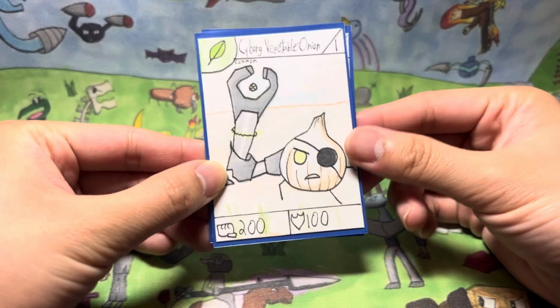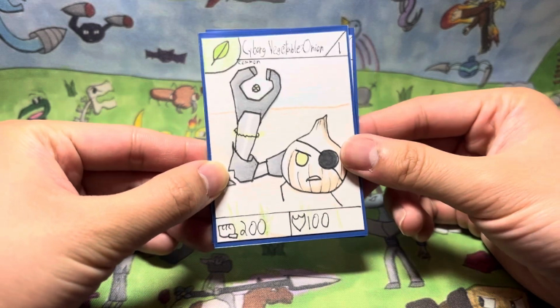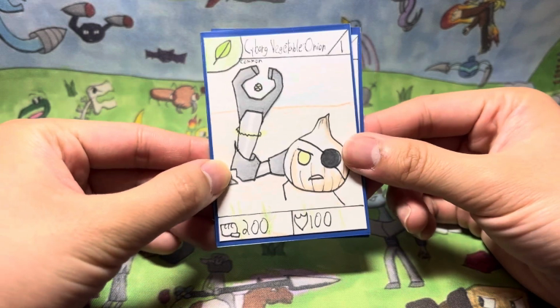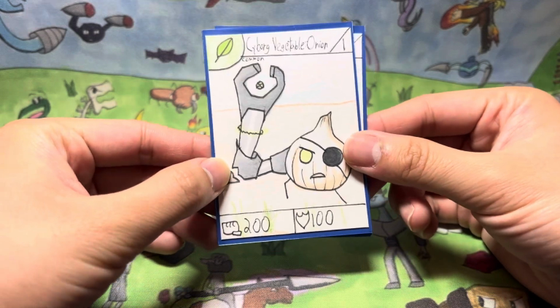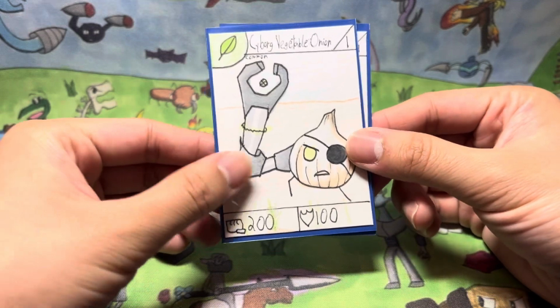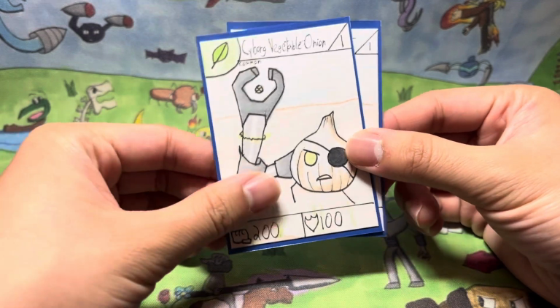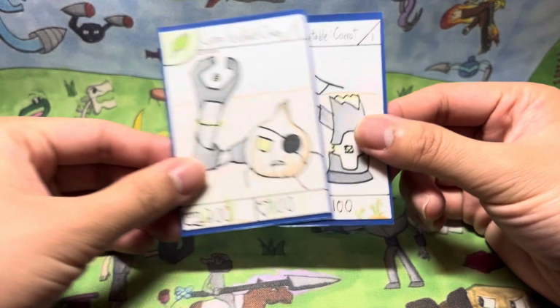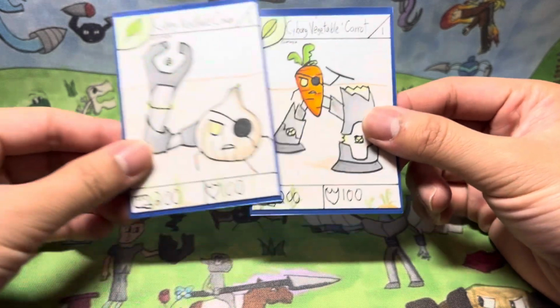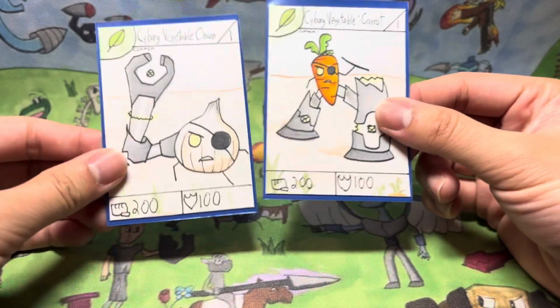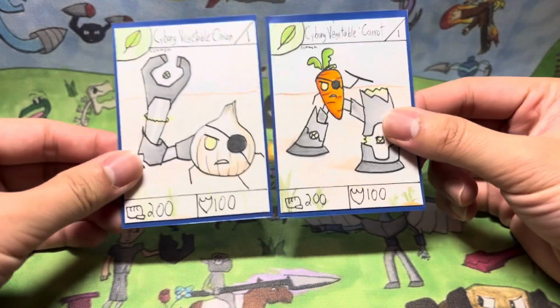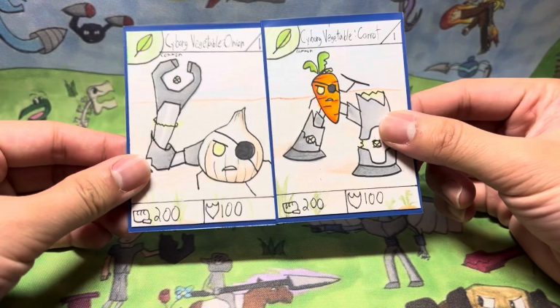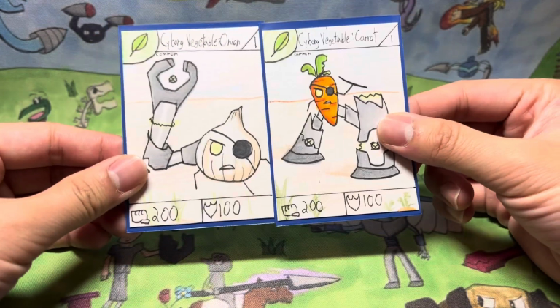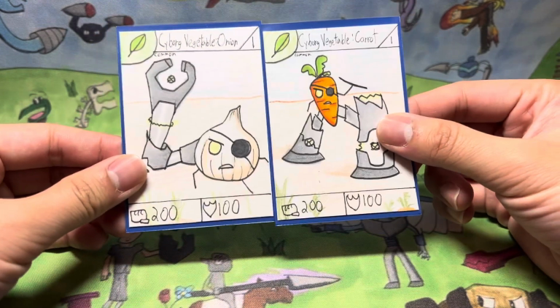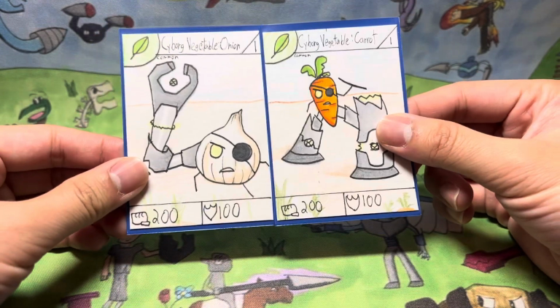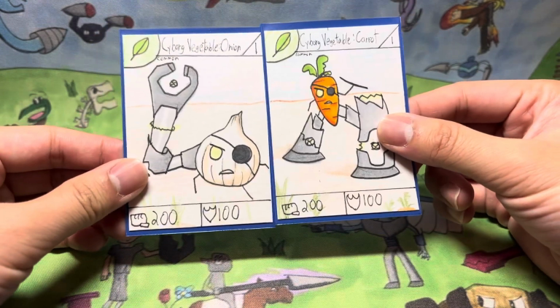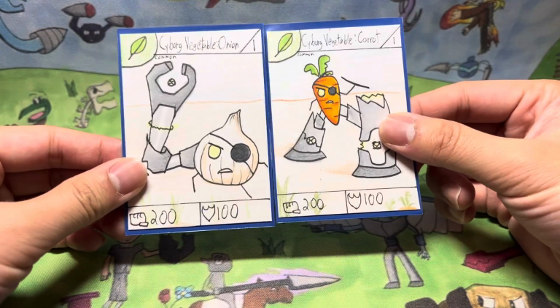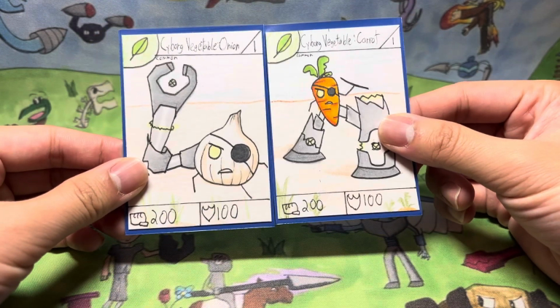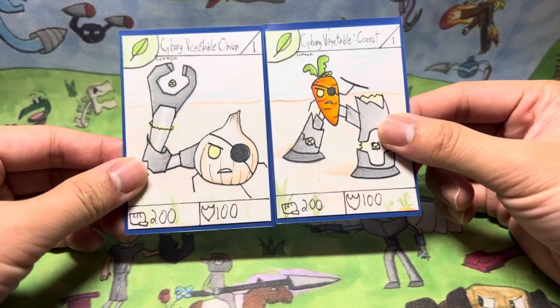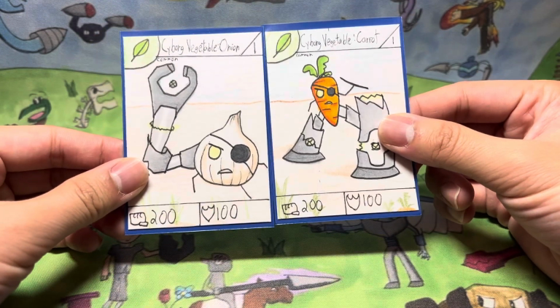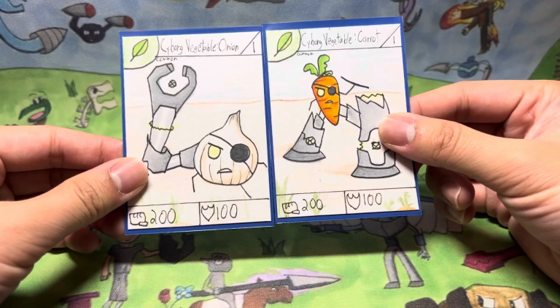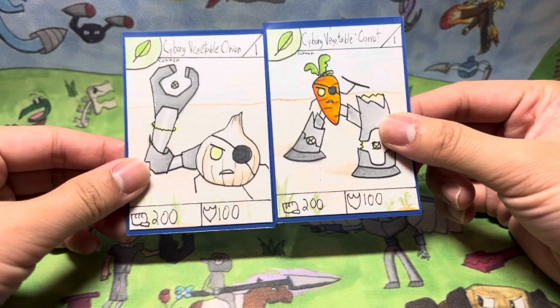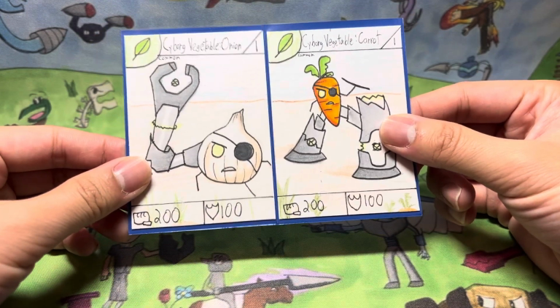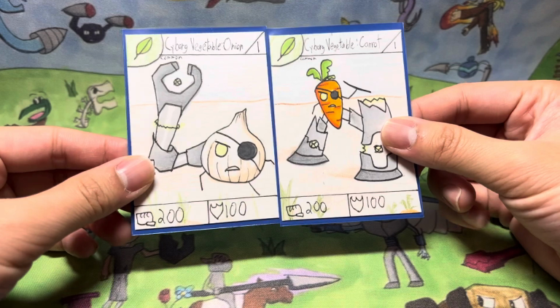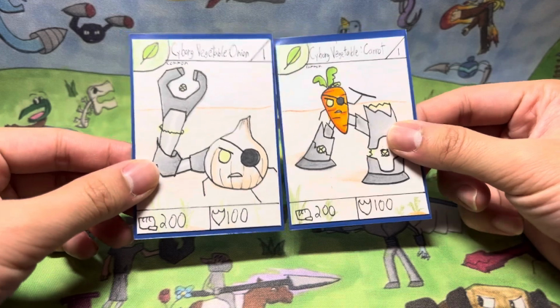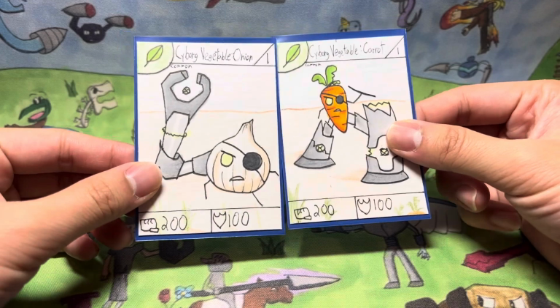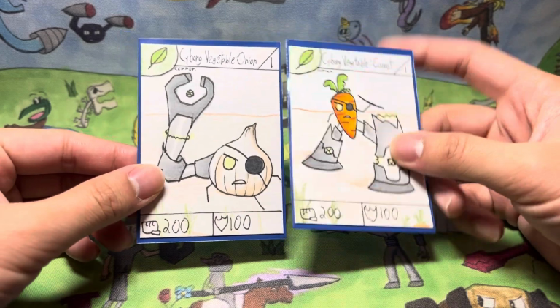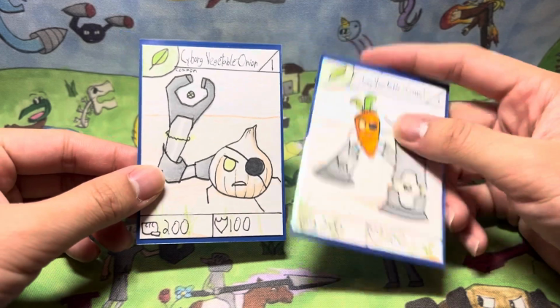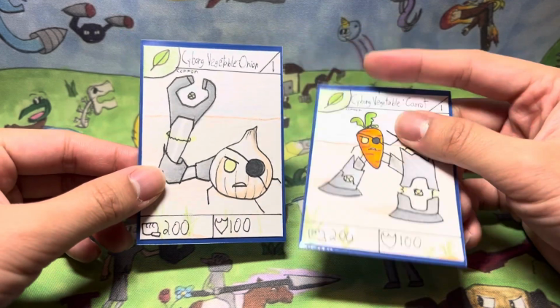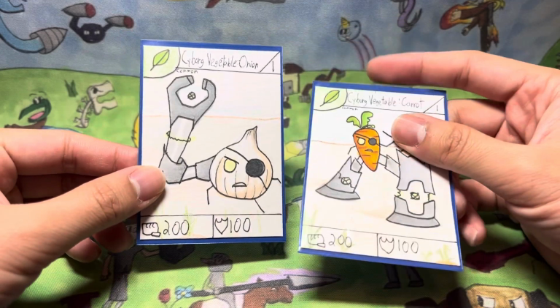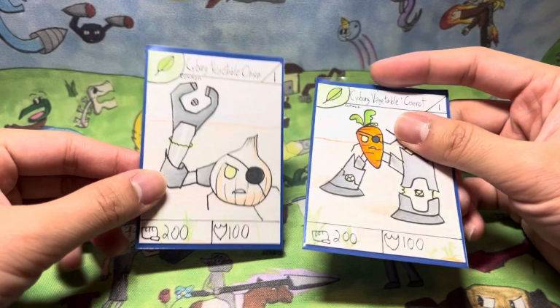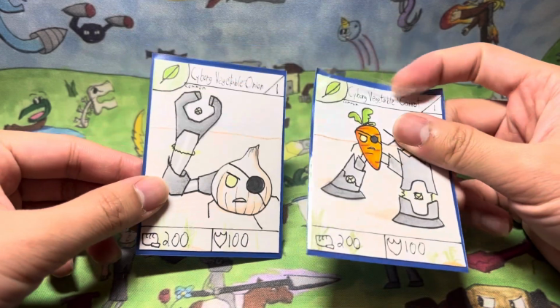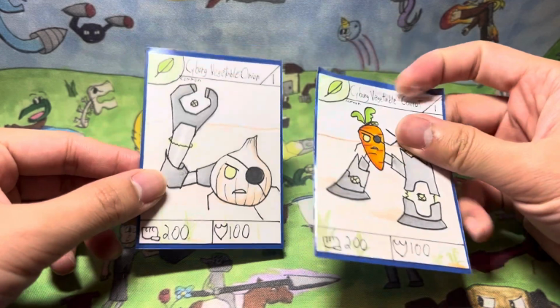To pair with Cyborg Vegetable Onion, we have Cyborg Vegetable Carrot. You can put the two cards next to each other and they line up really nicely.